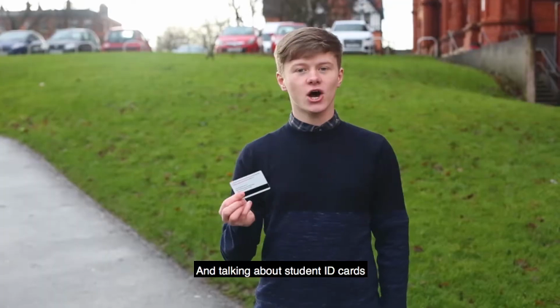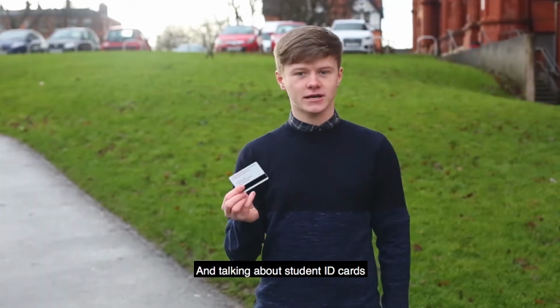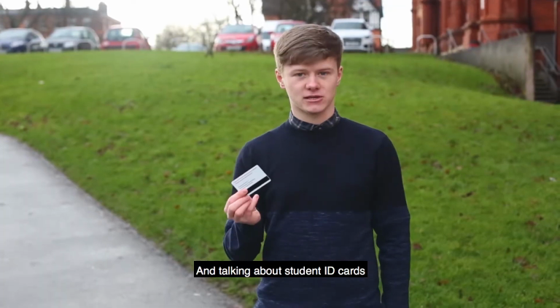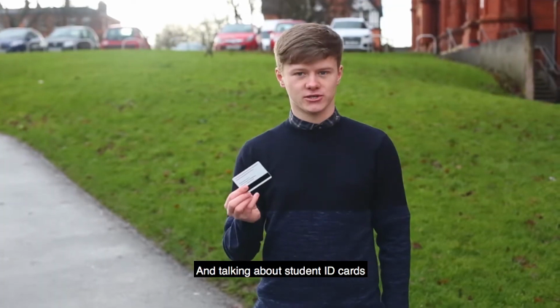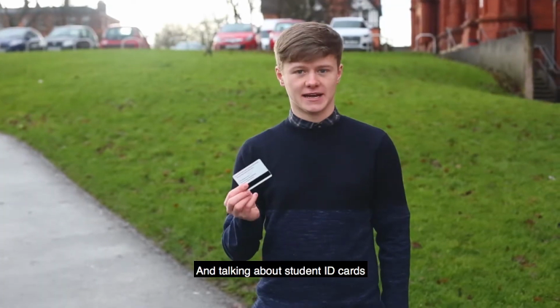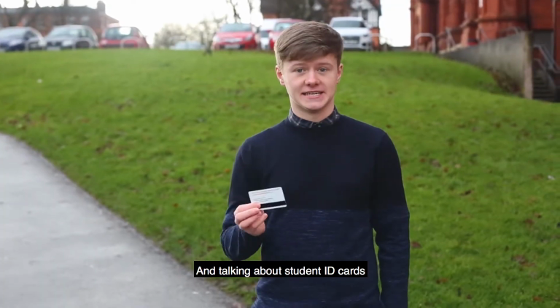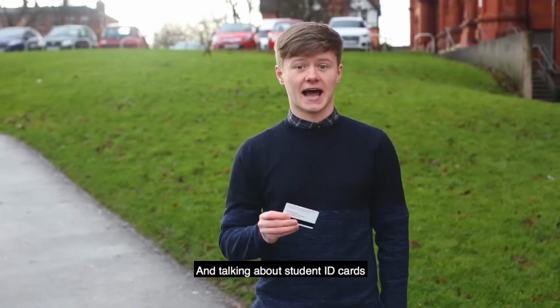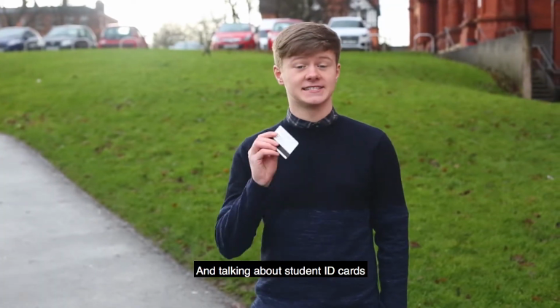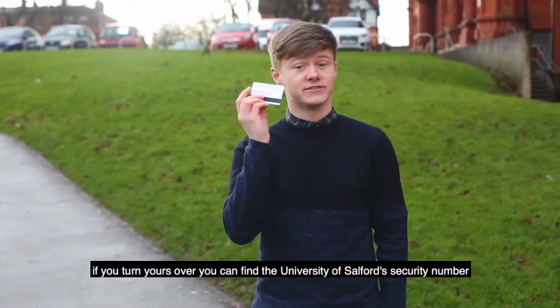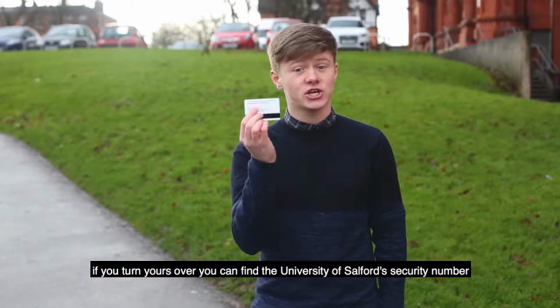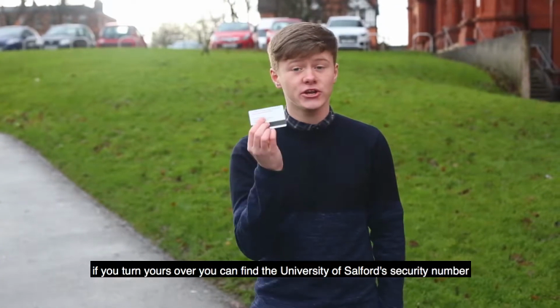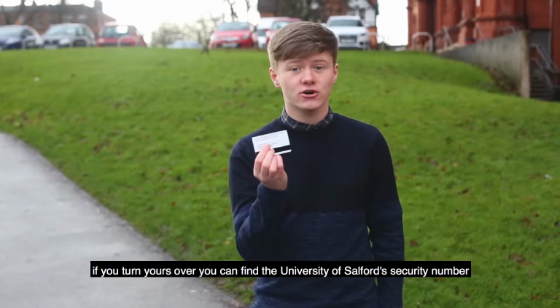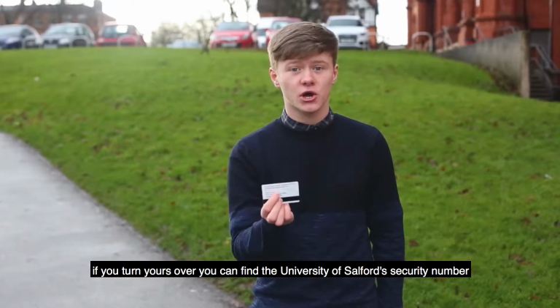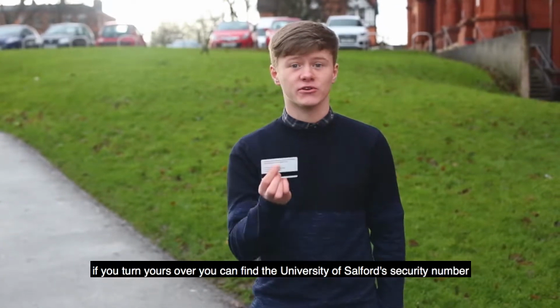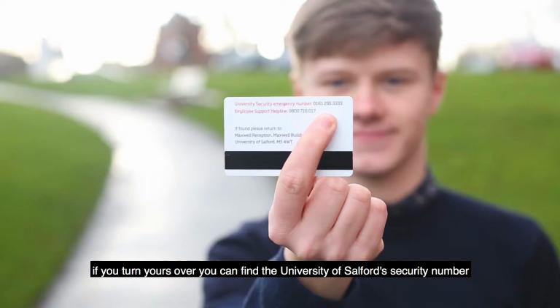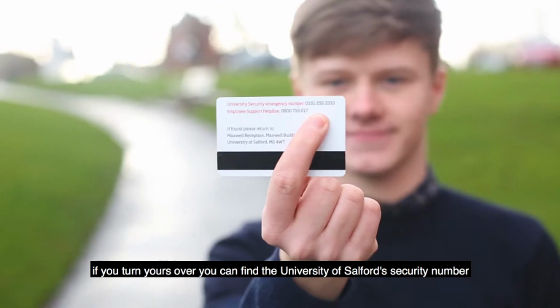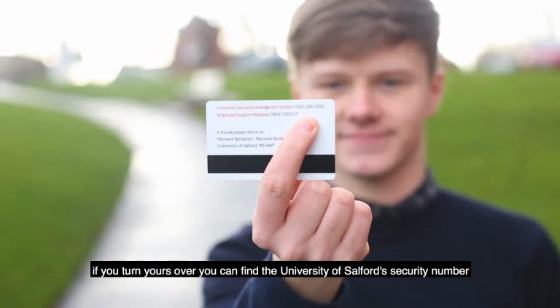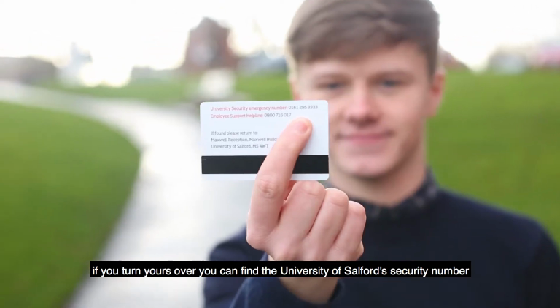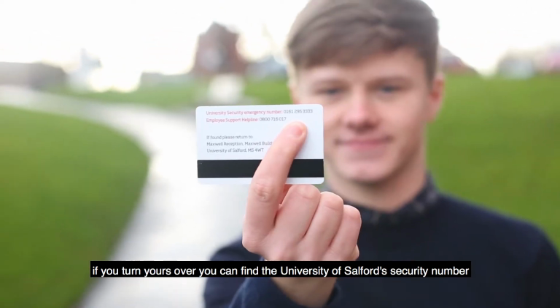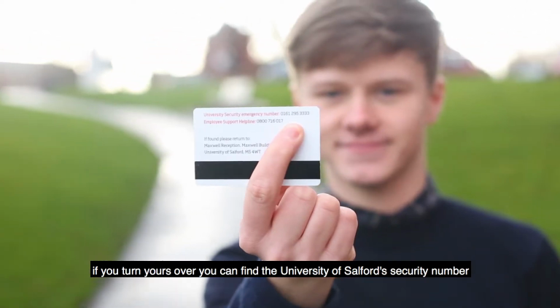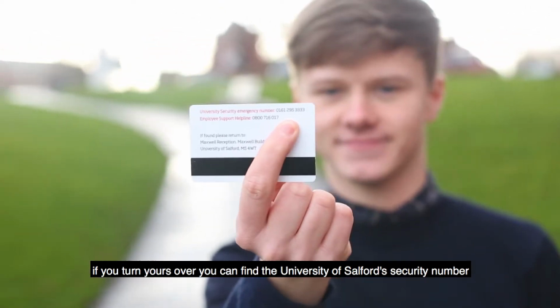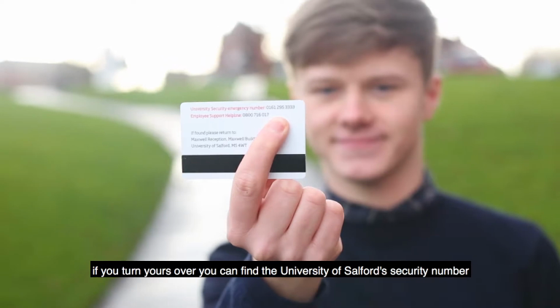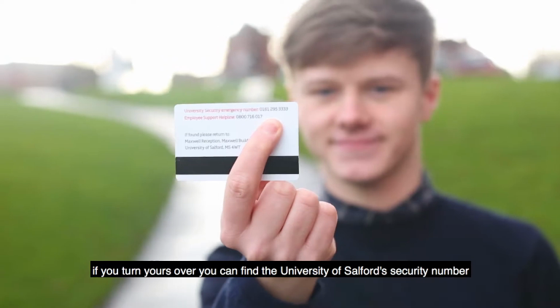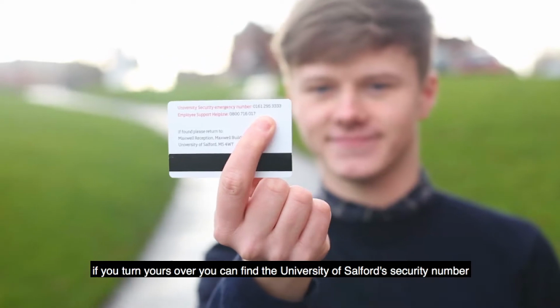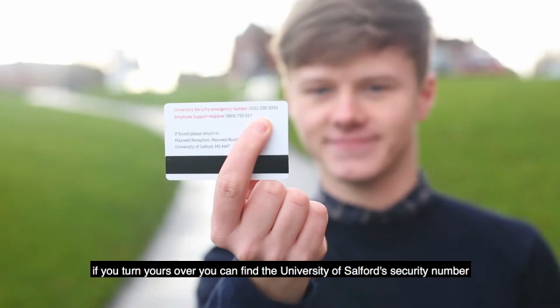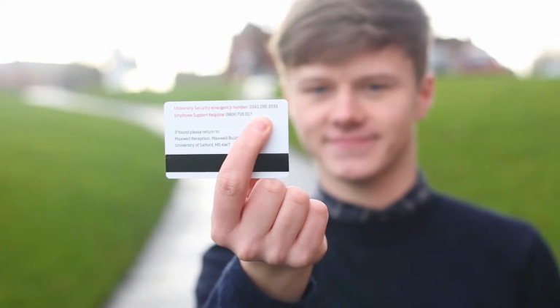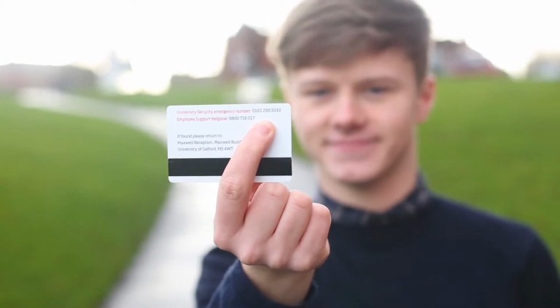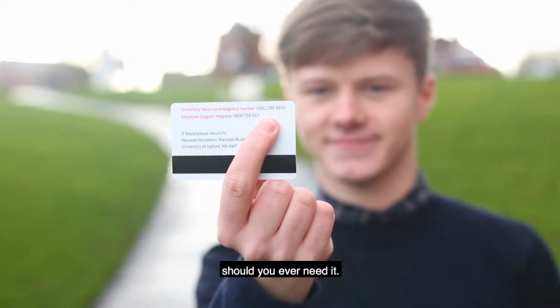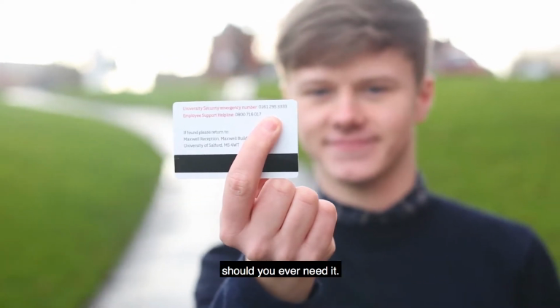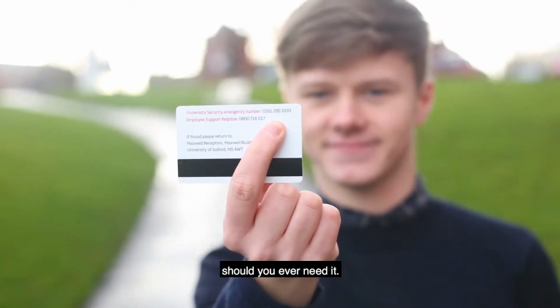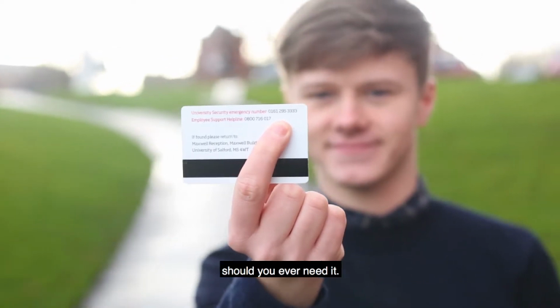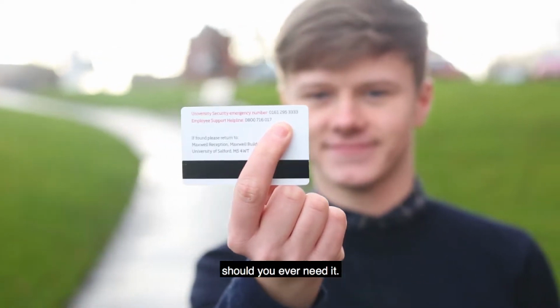And talking about student ID cards, if you turn yours over you can find the University of Salford's security number, should you ever need it.